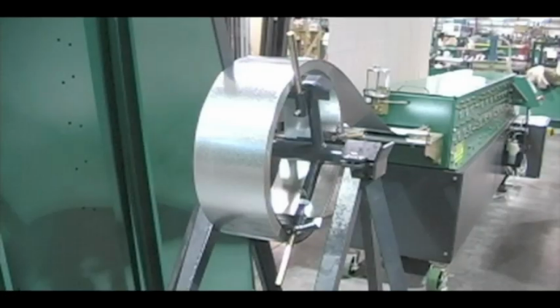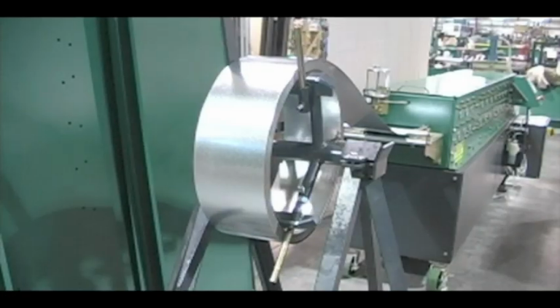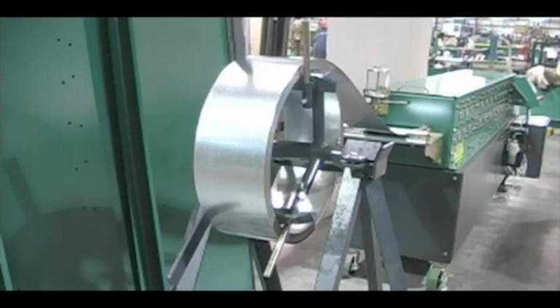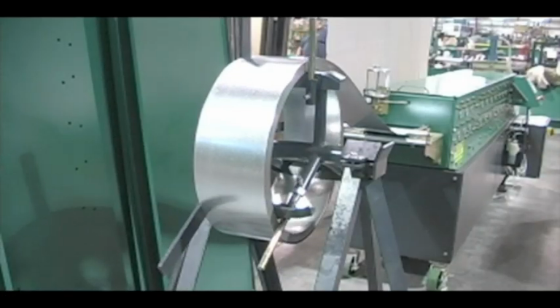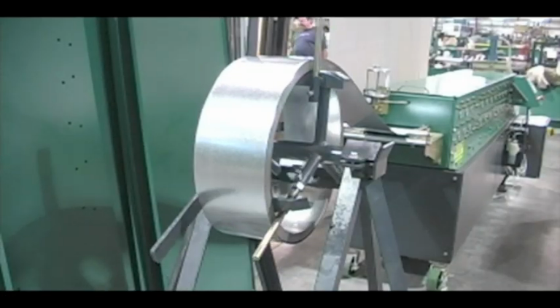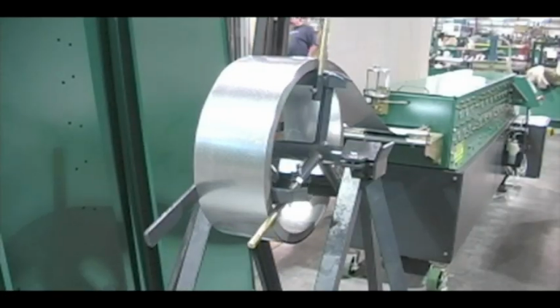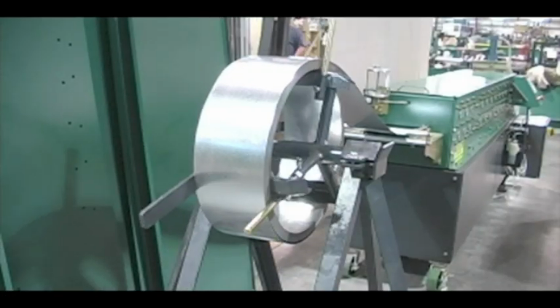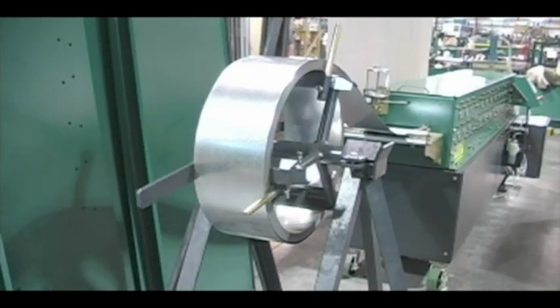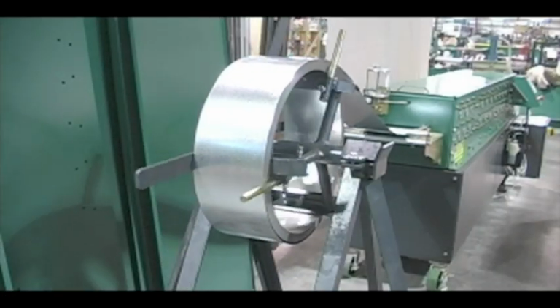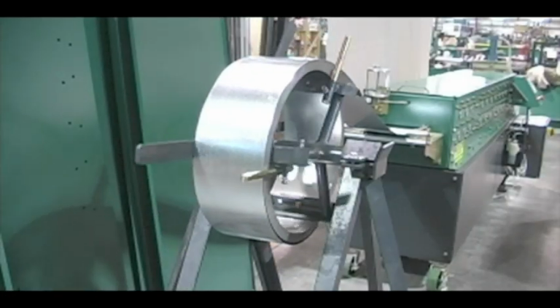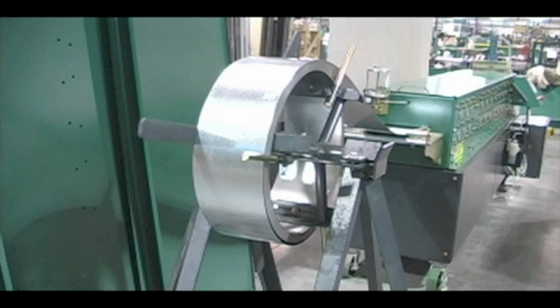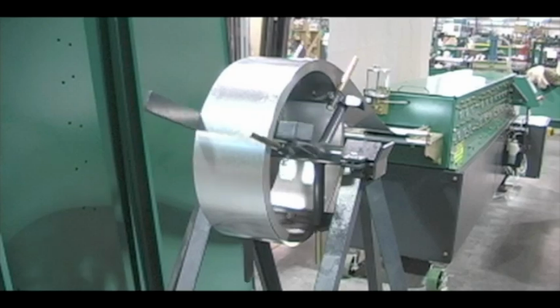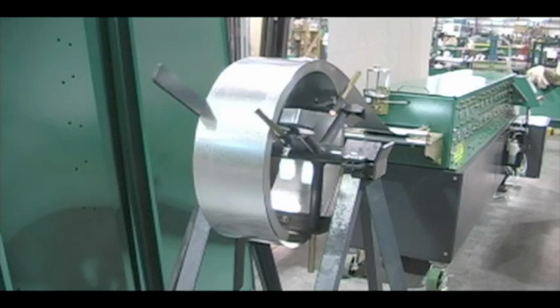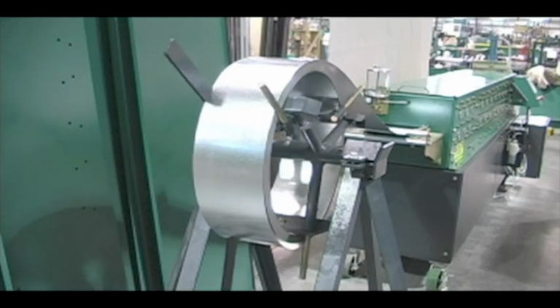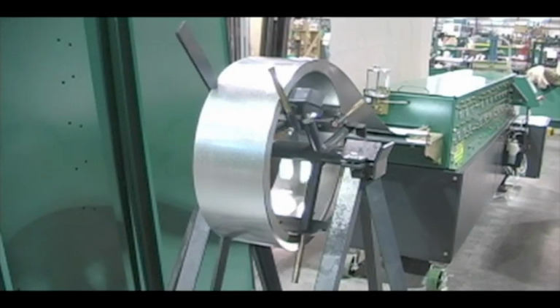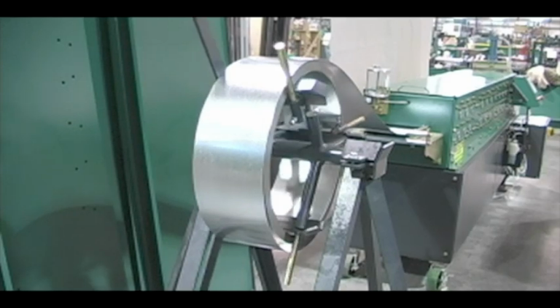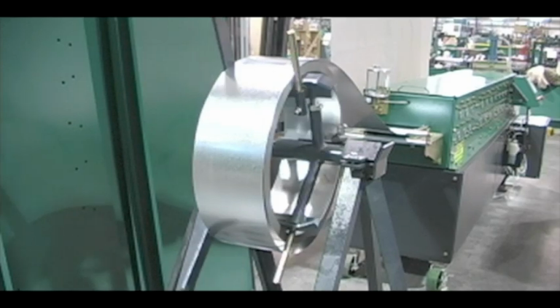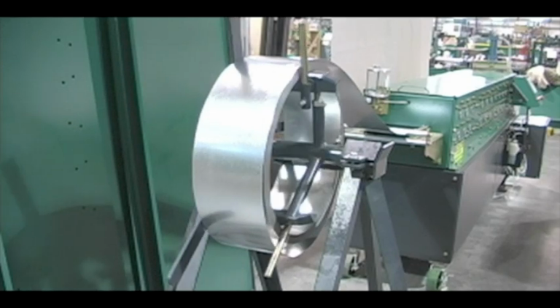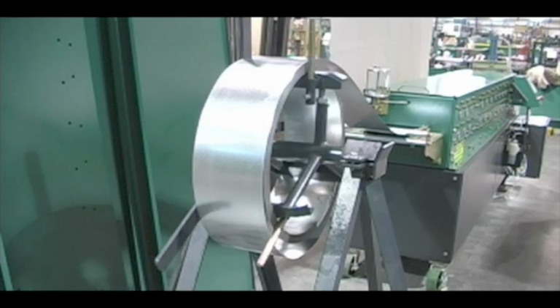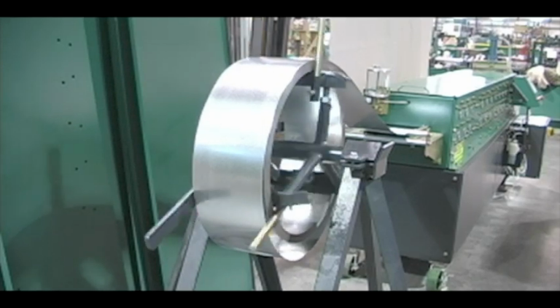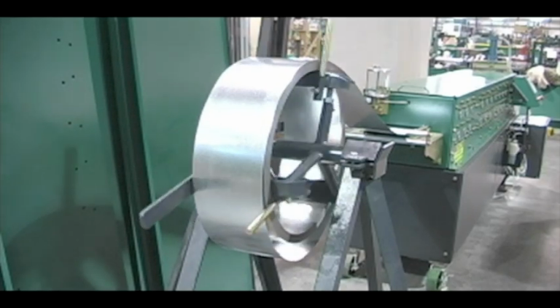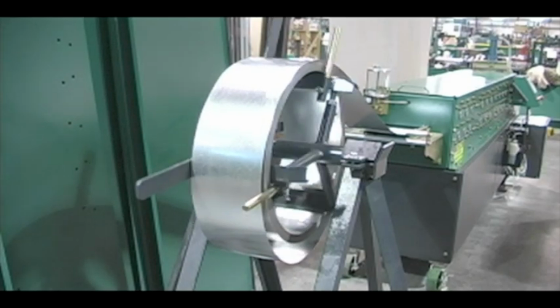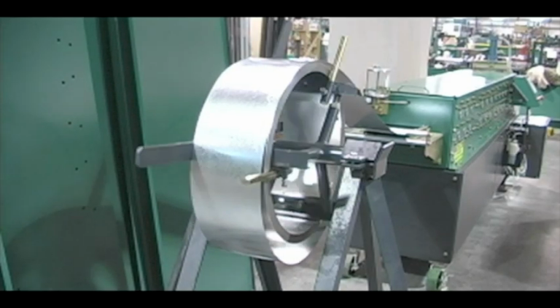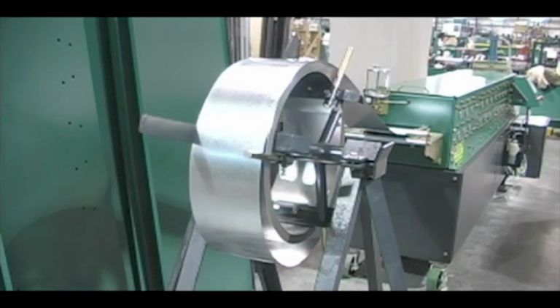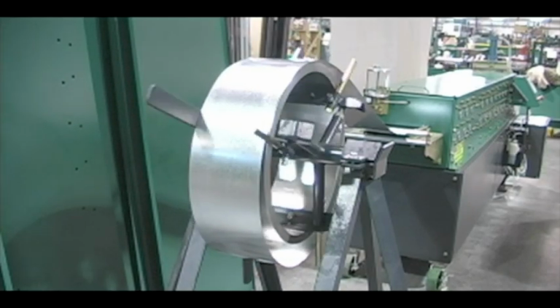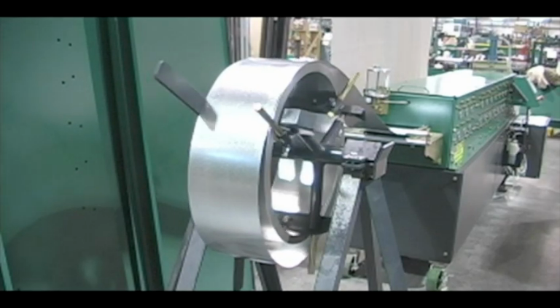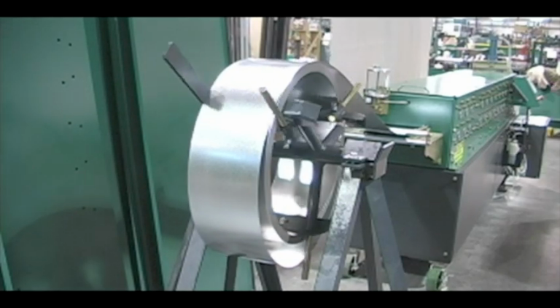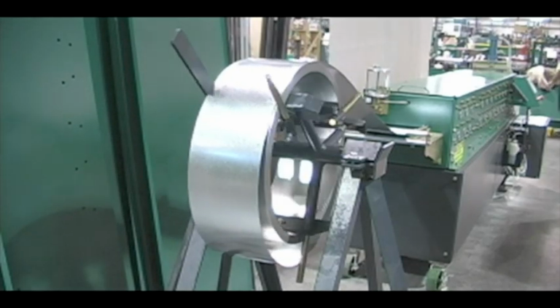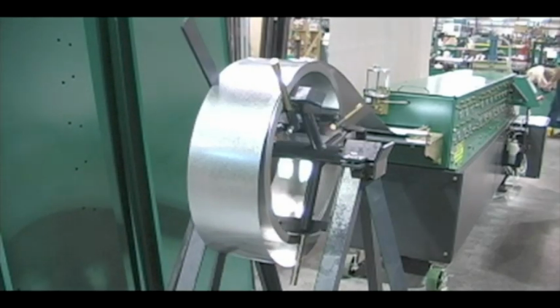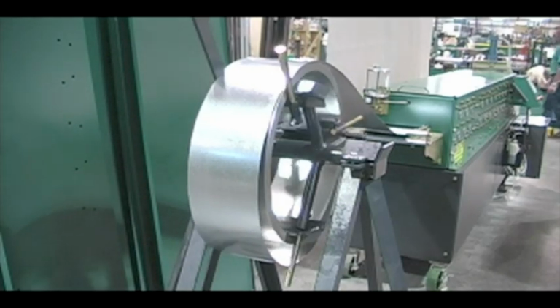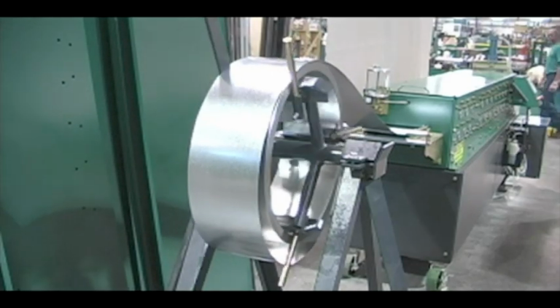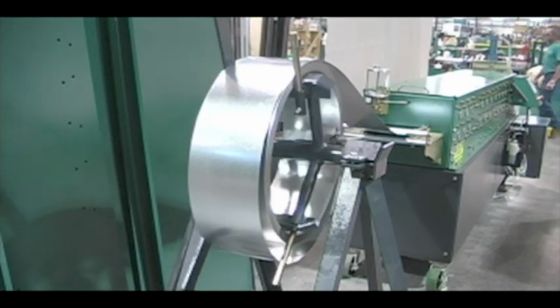The PS600 comes with a heavy duty decoiler with an adjustable brake capable of holding up to a thousand pounds.